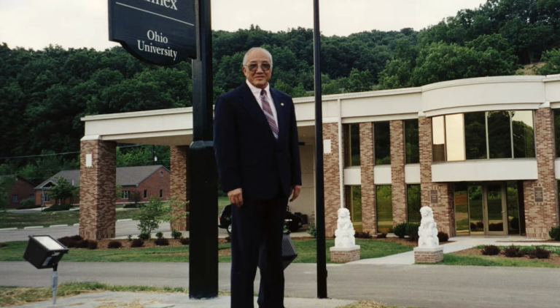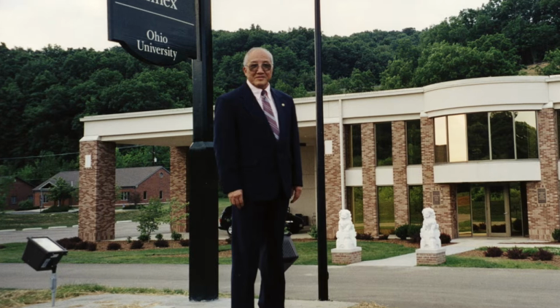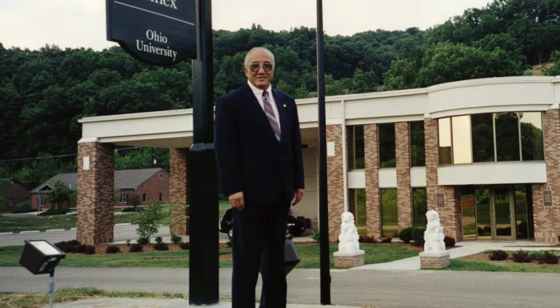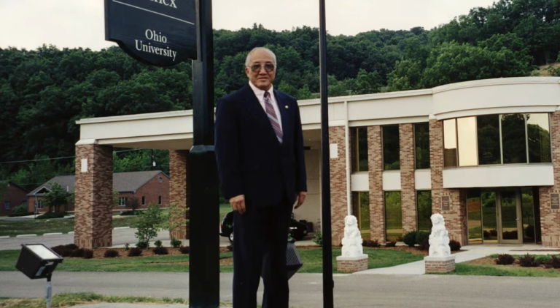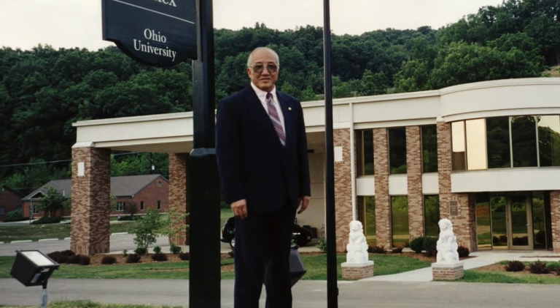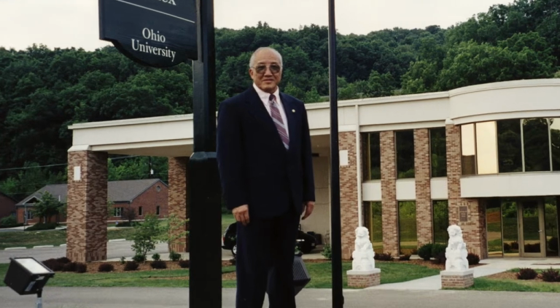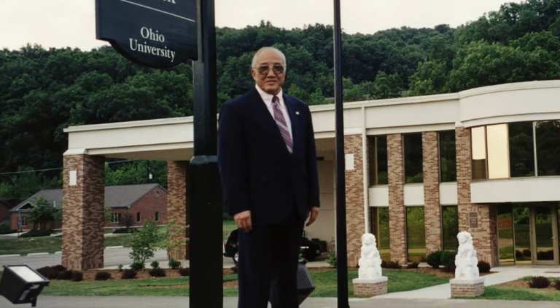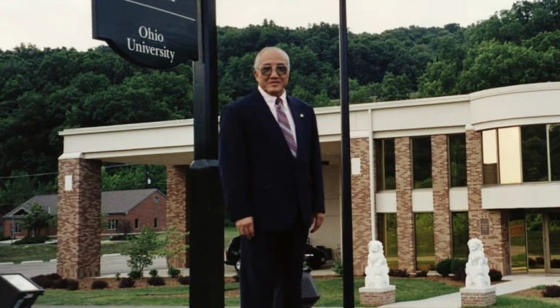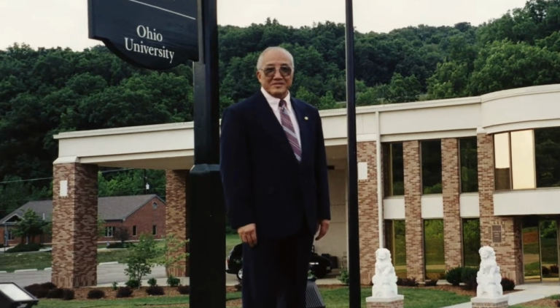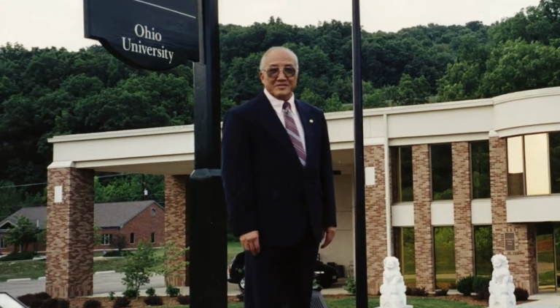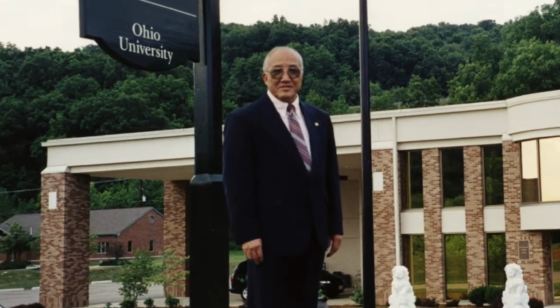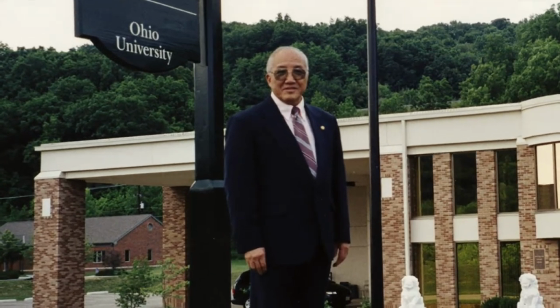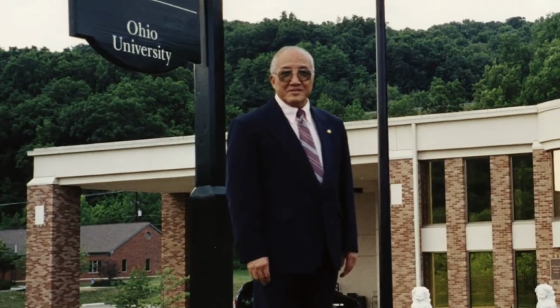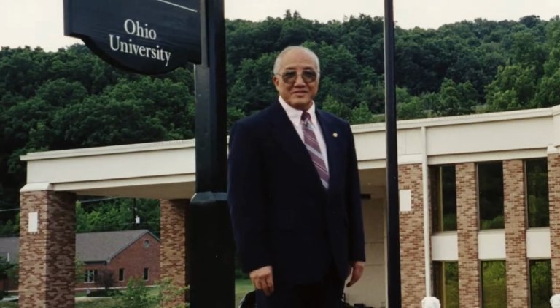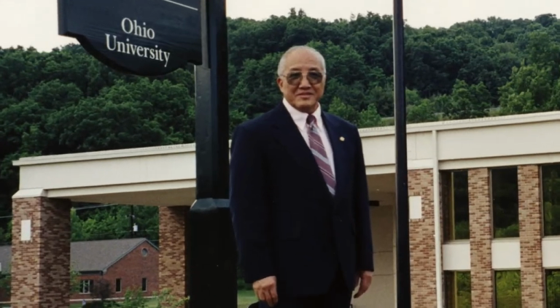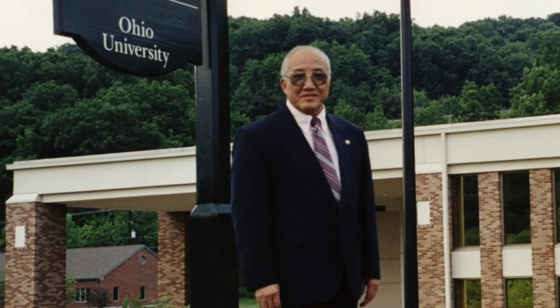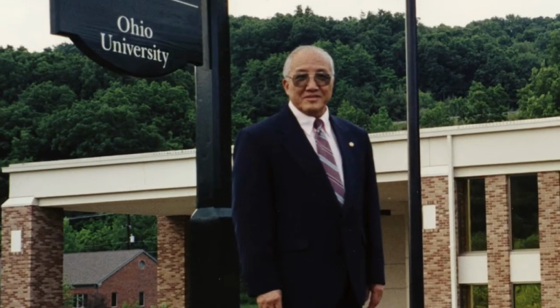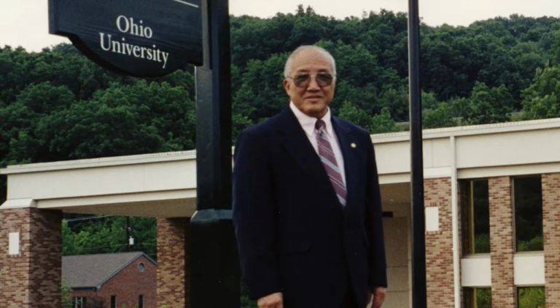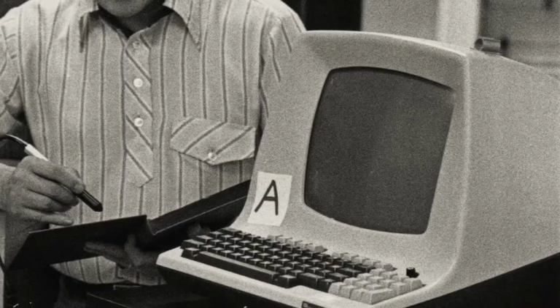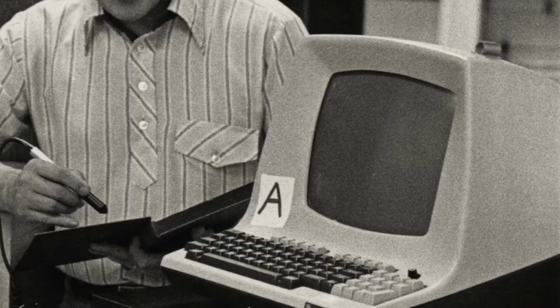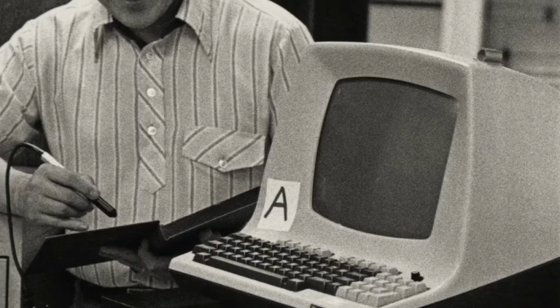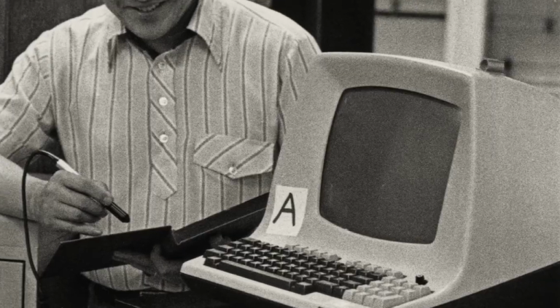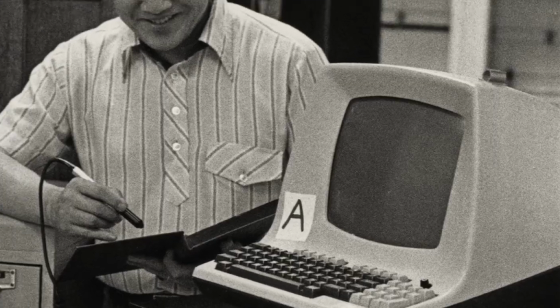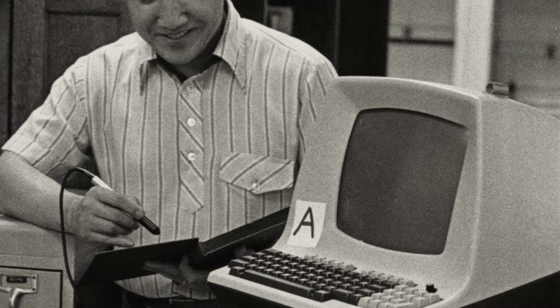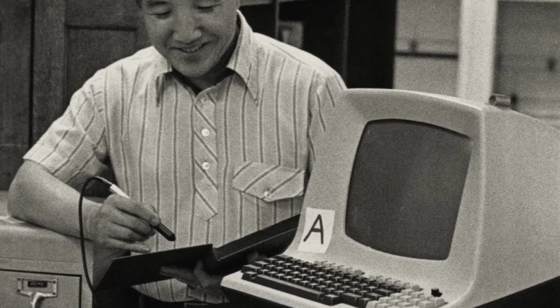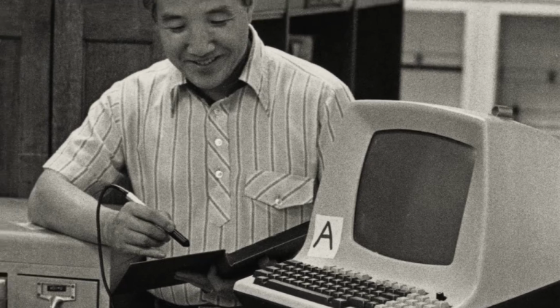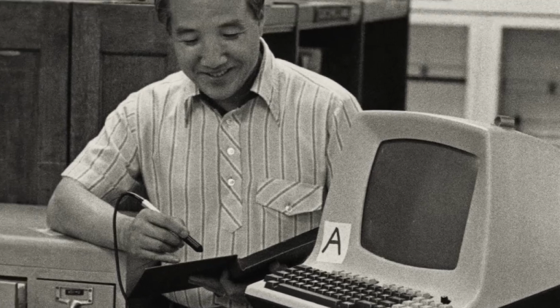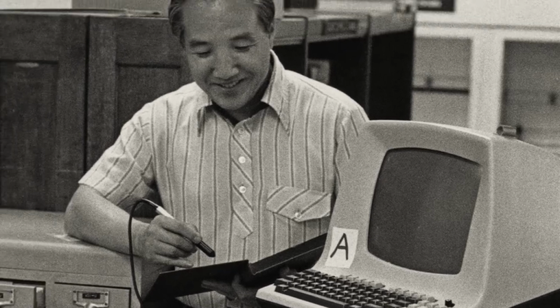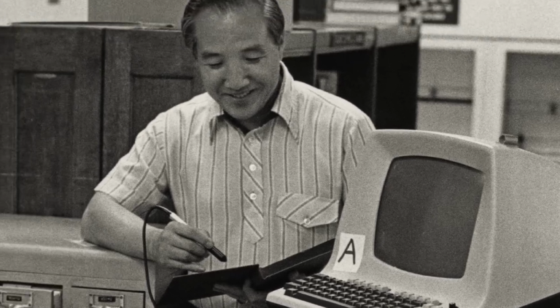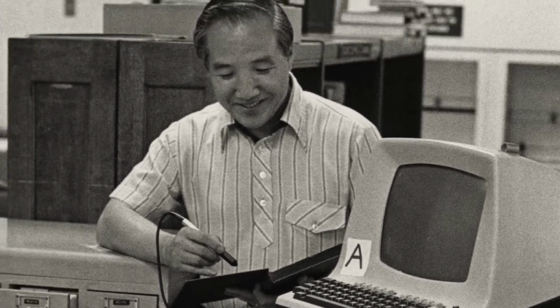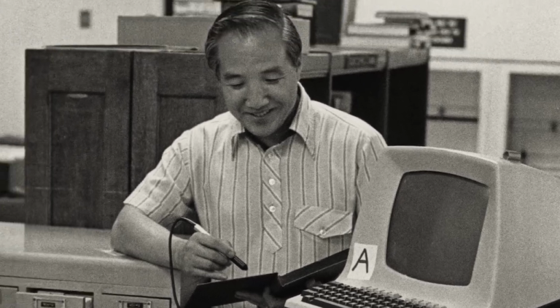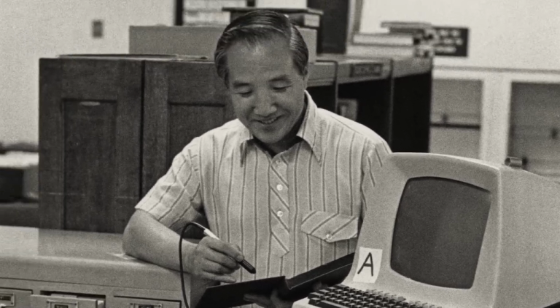The facility's namesake, Dr. Hua Wei Li, was Dean of Libraries from 1978 to 1999.